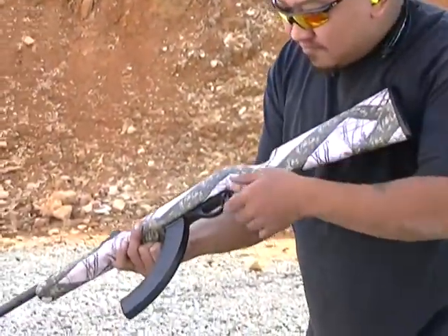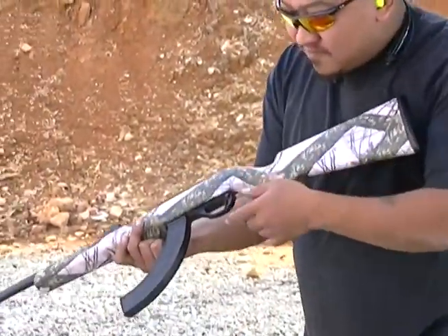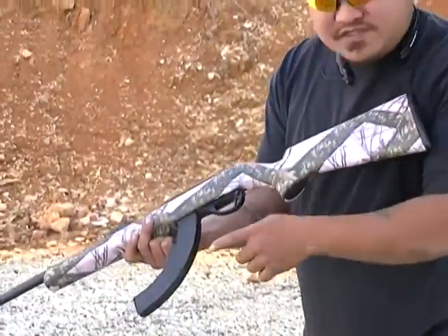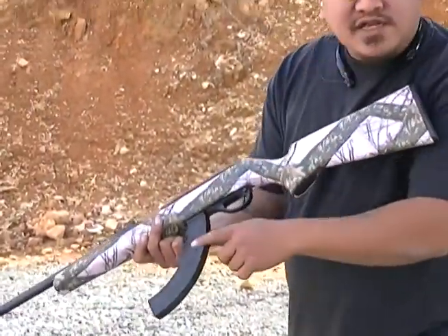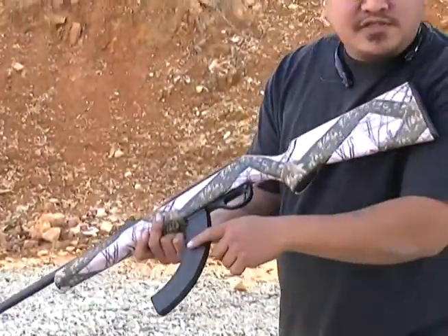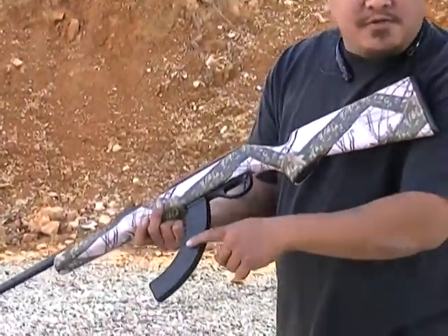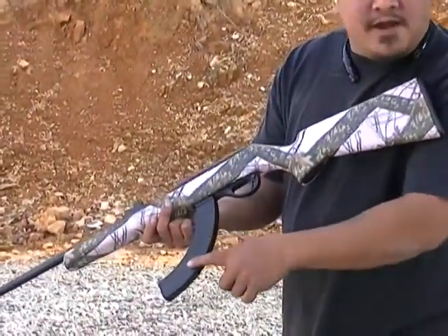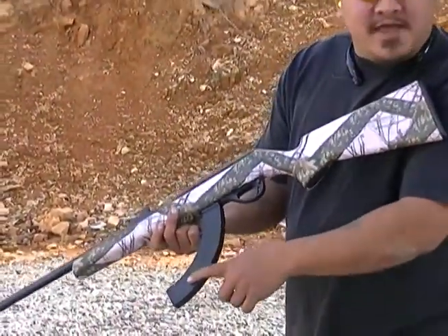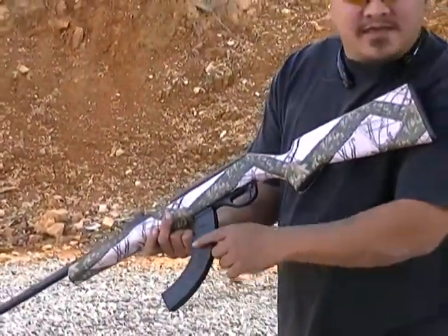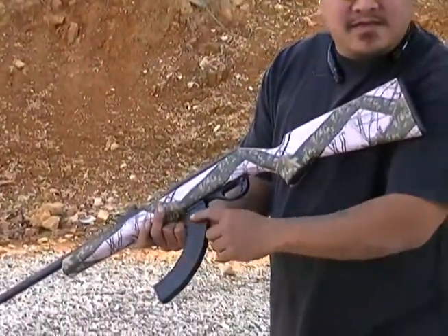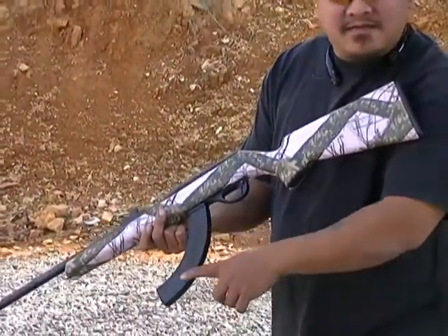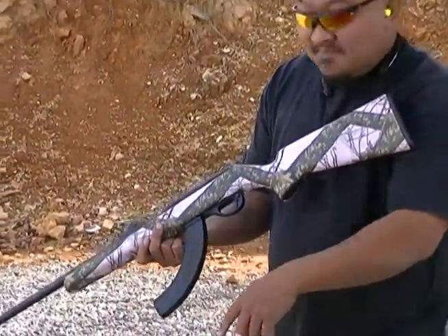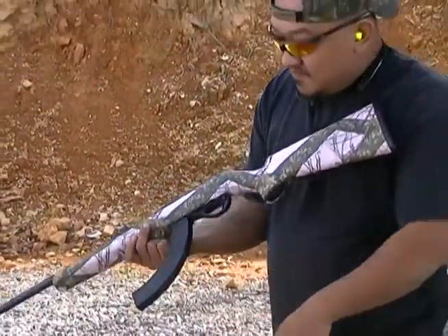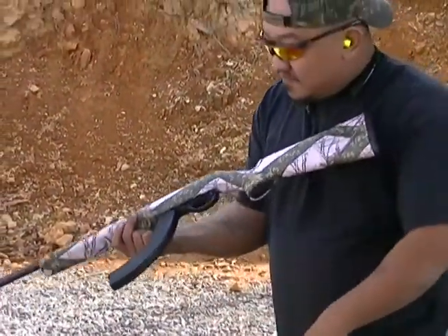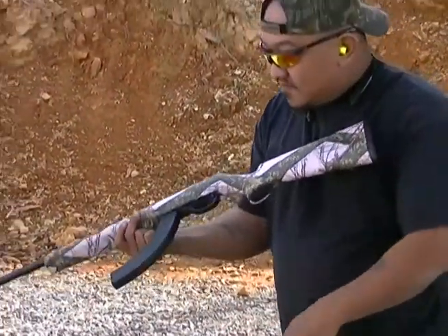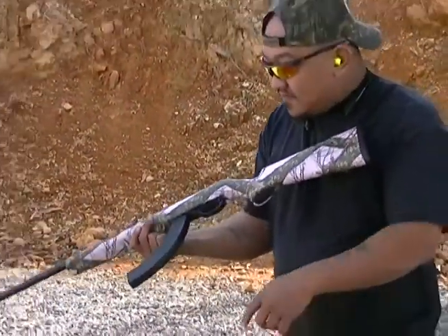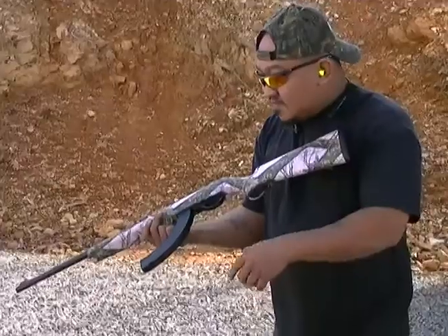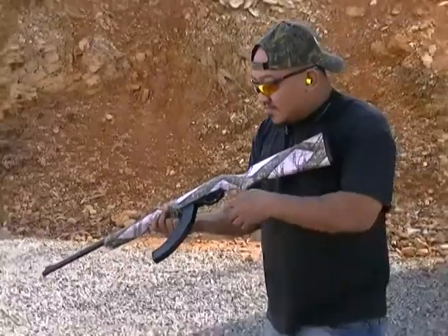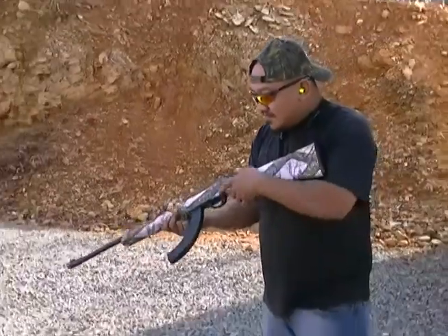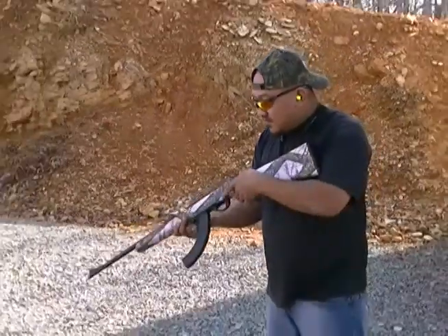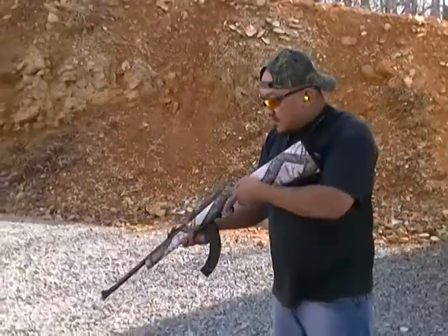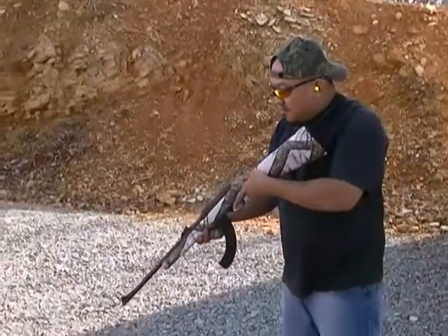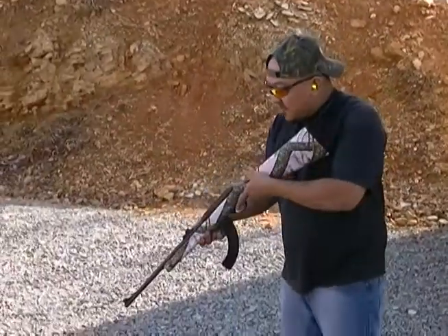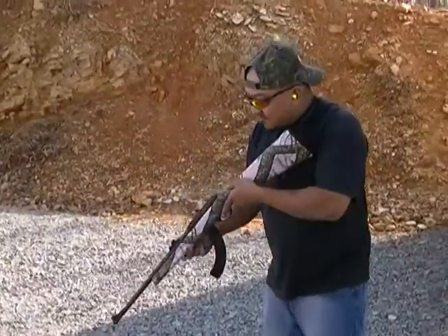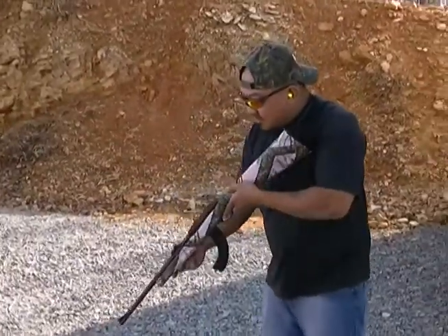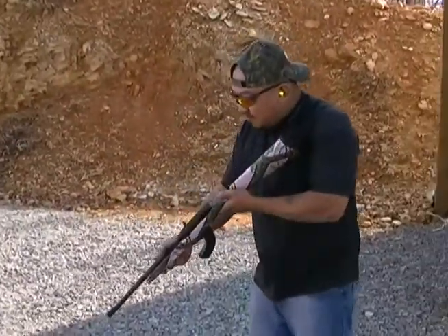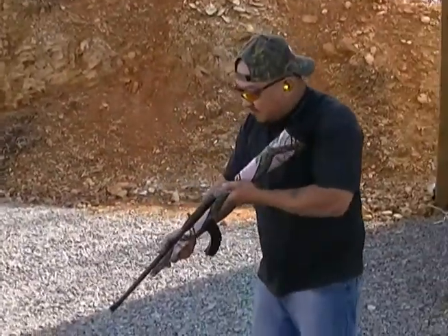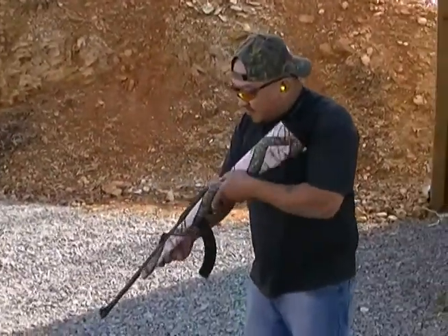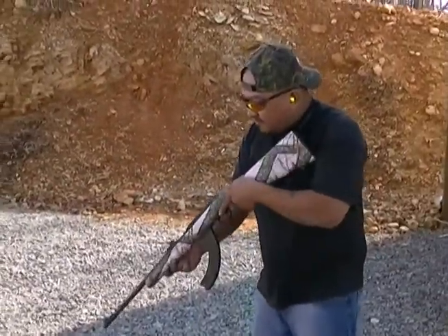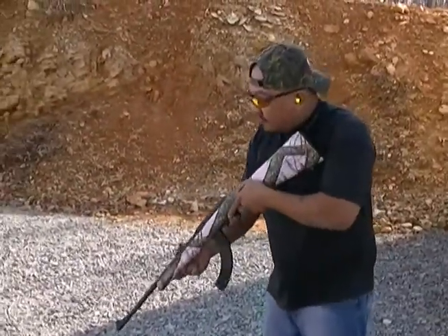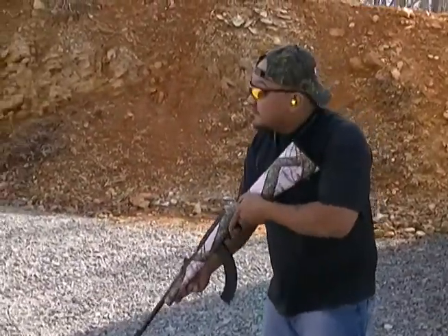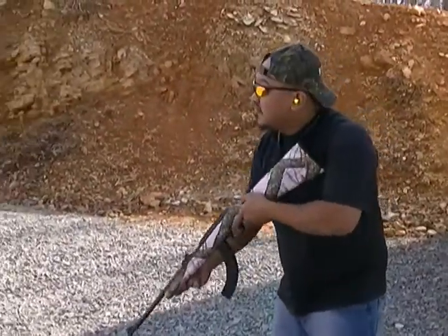What is that, a 30-round mag? Yeah, it's got about 25 in it. Let's see.